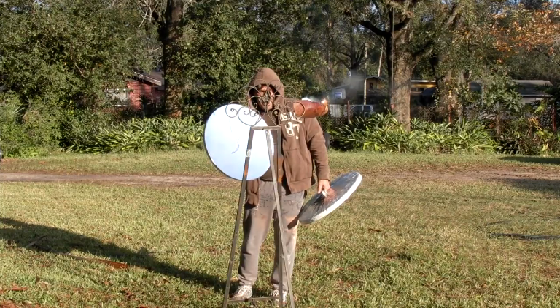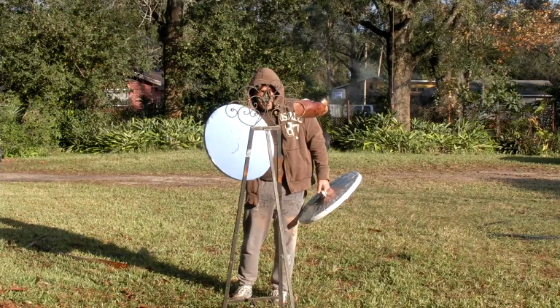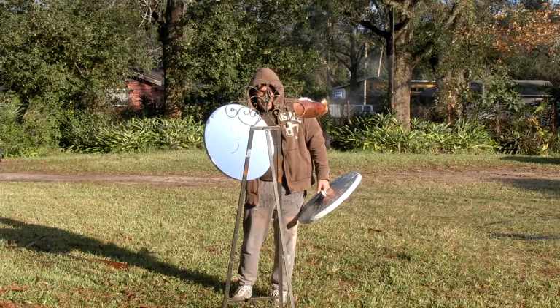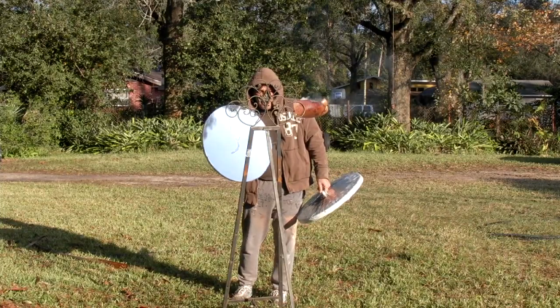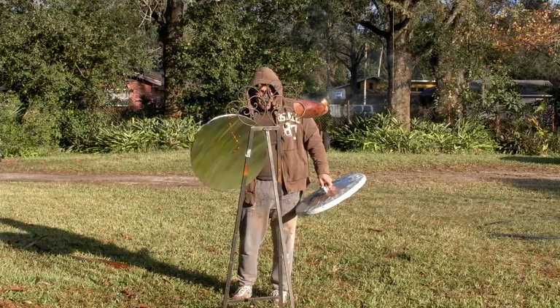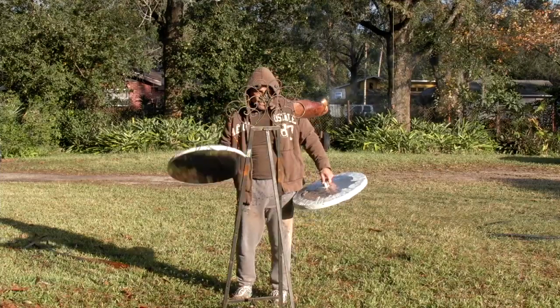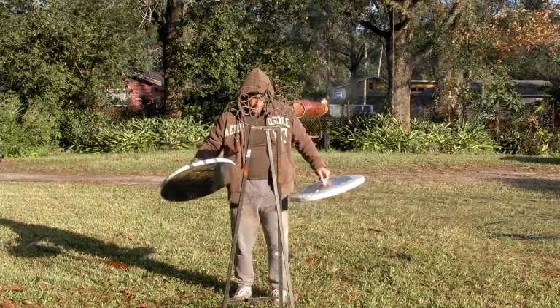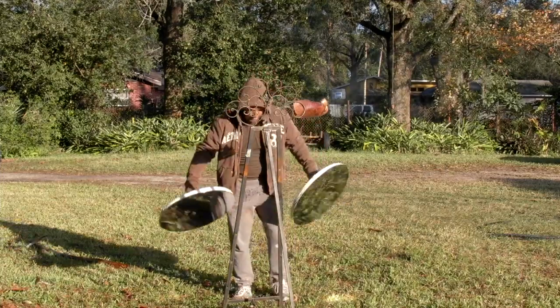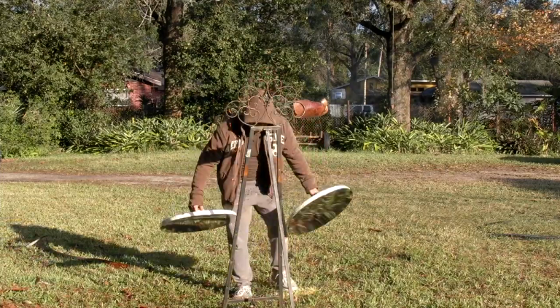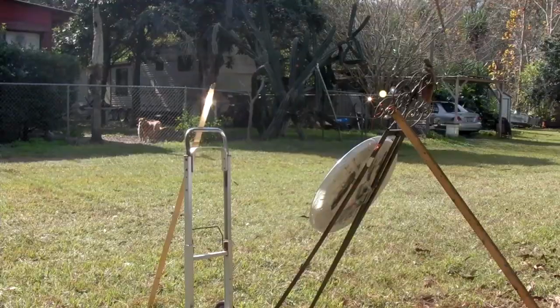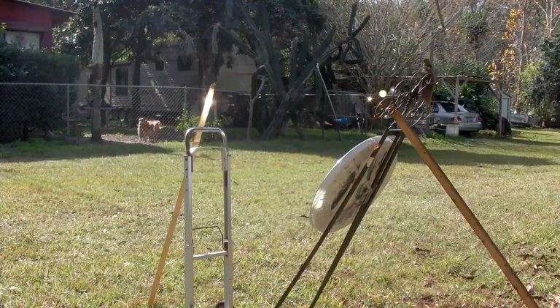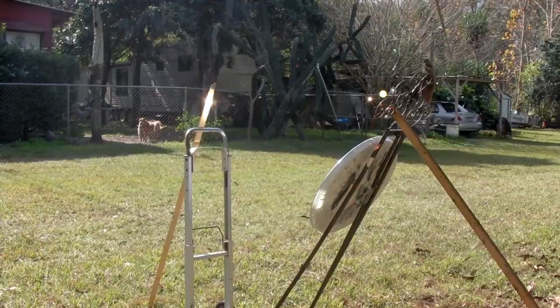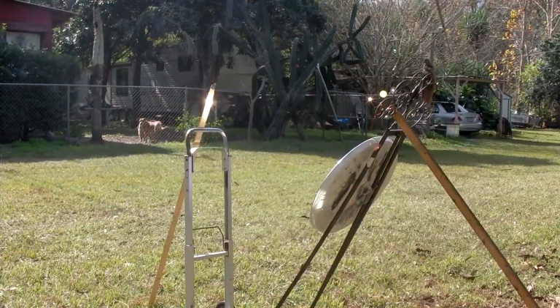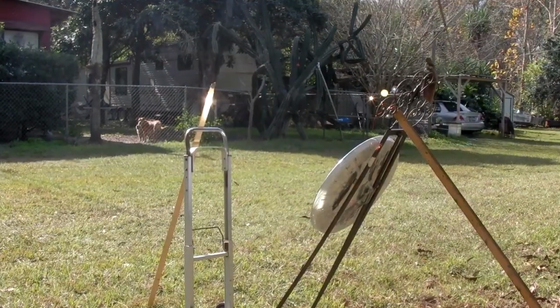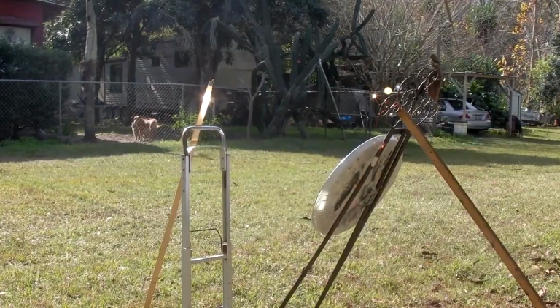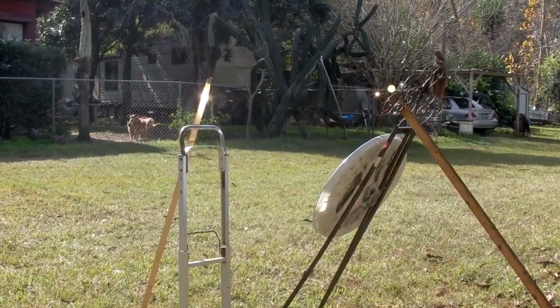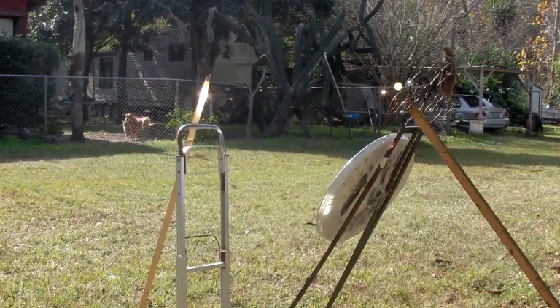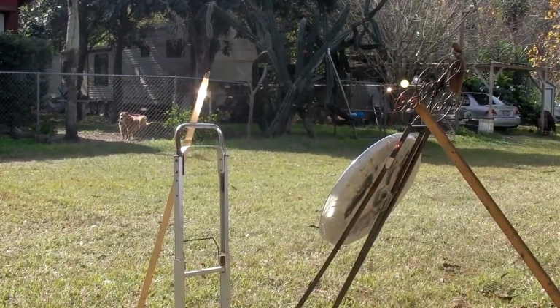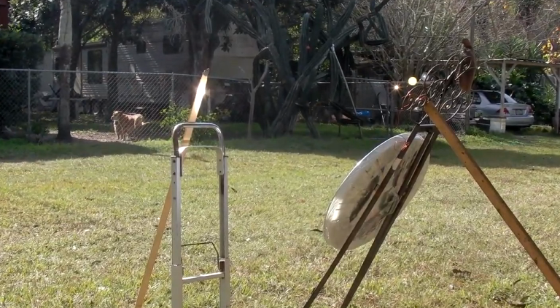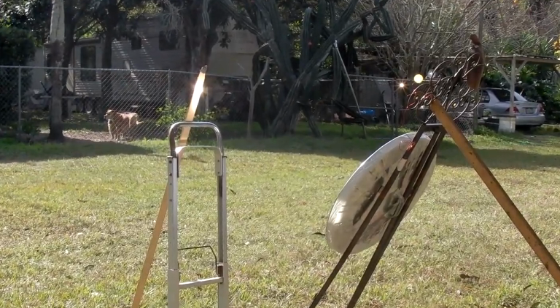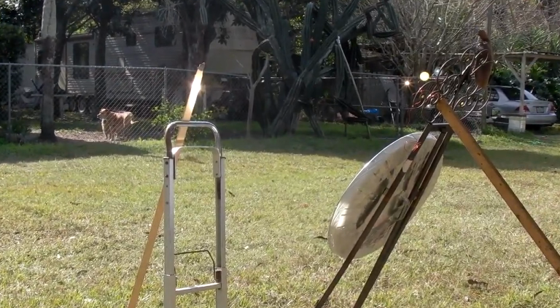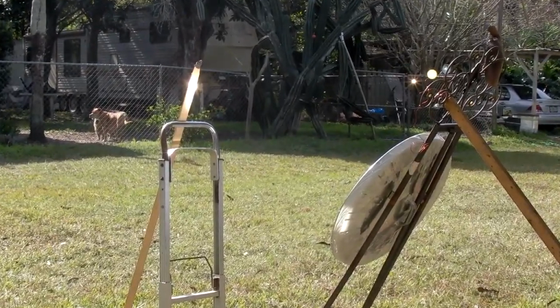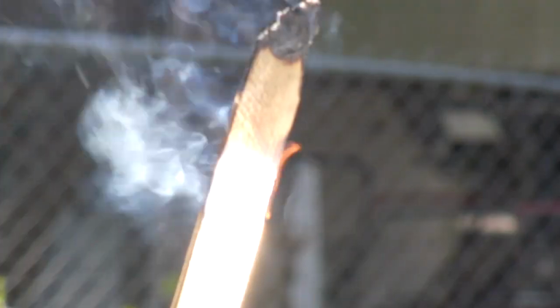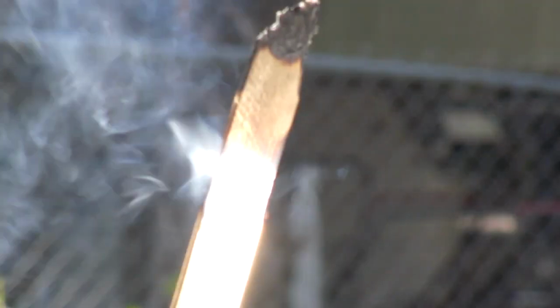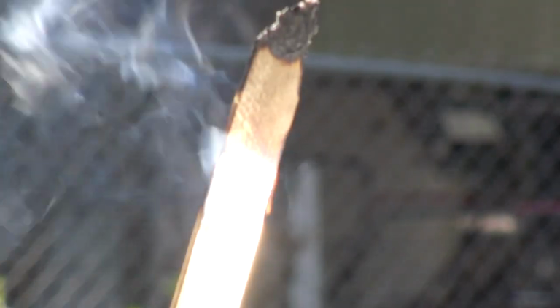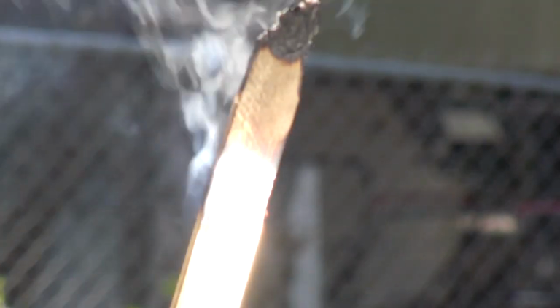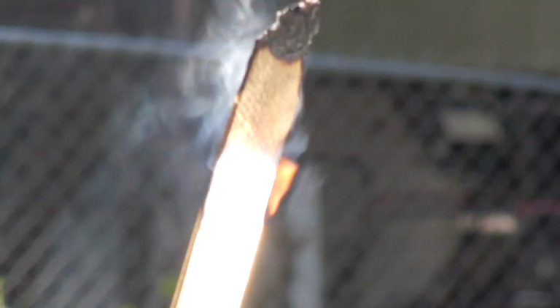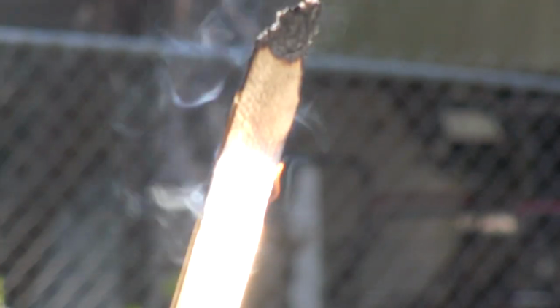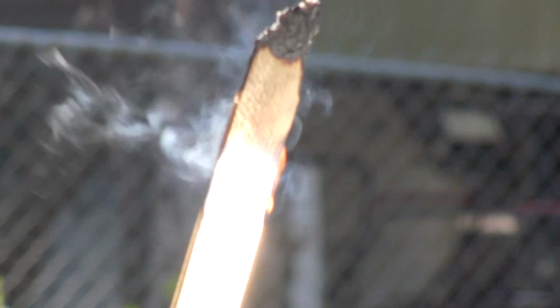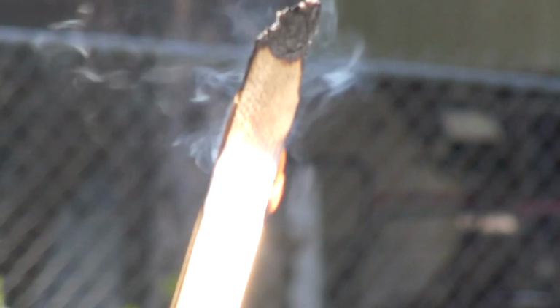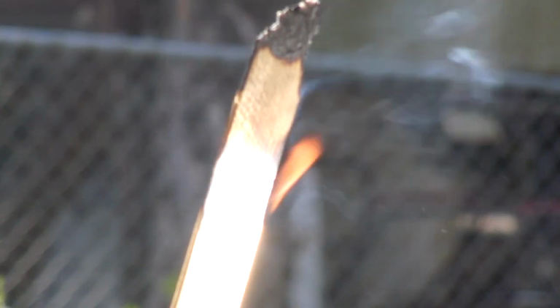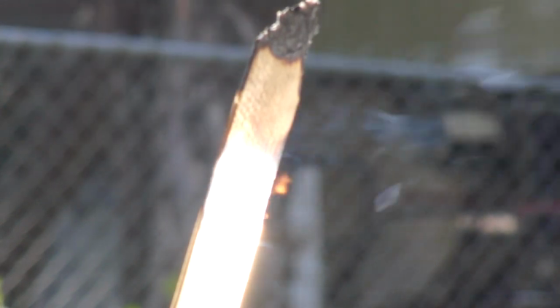These handheld mirrors work great, but for optimal performance I place them on an easel. And just like that — instant fire.